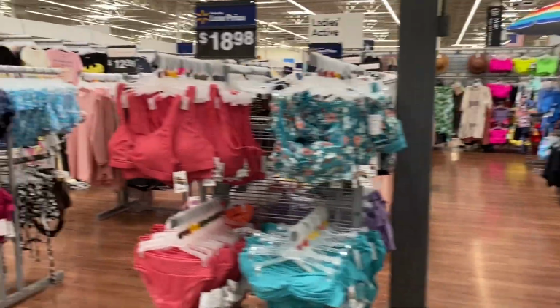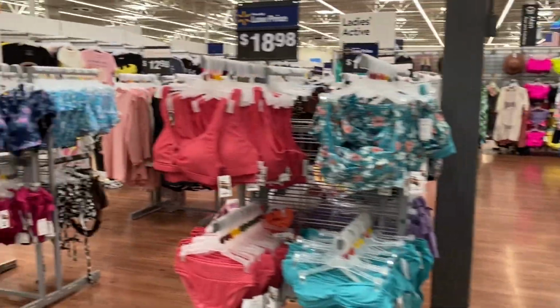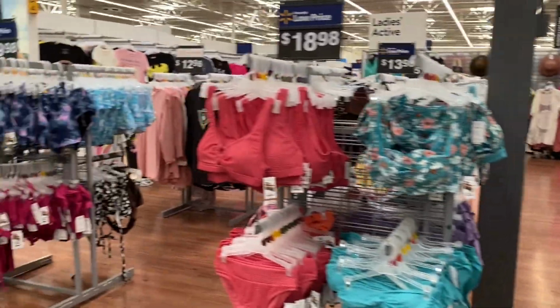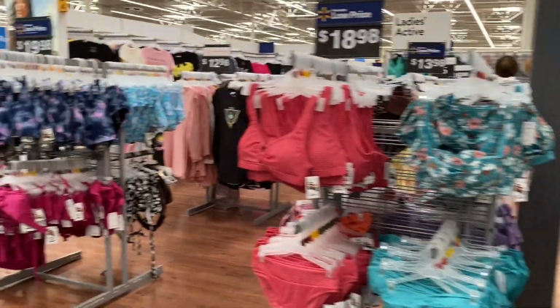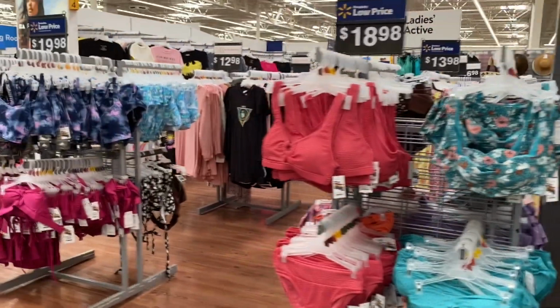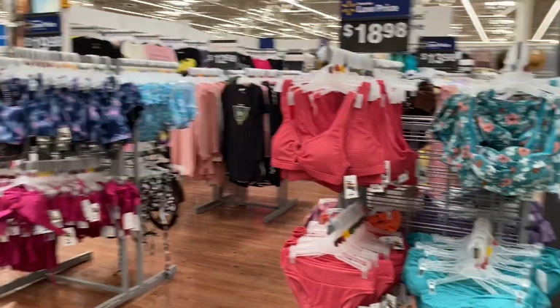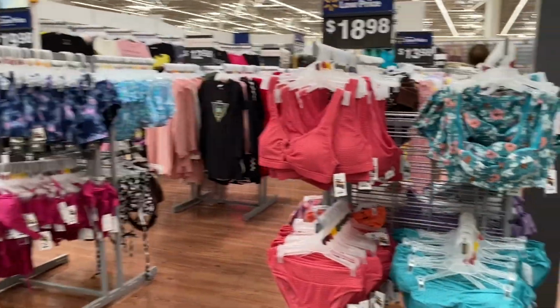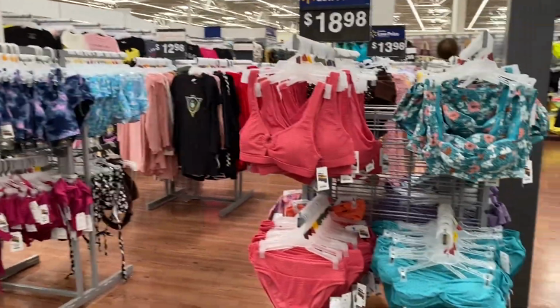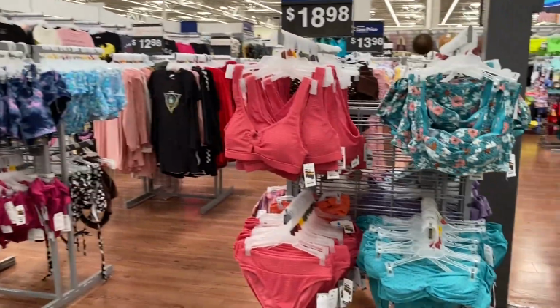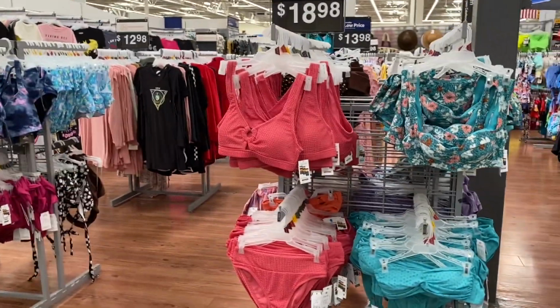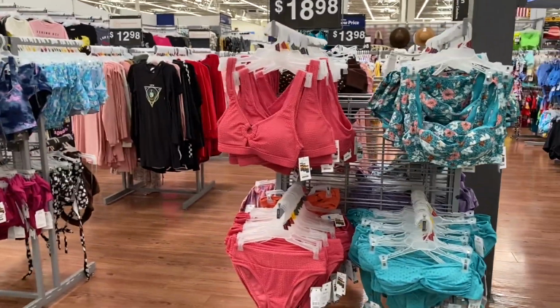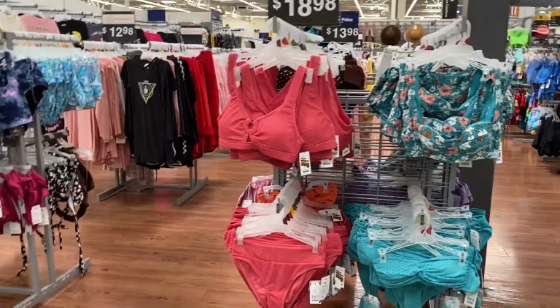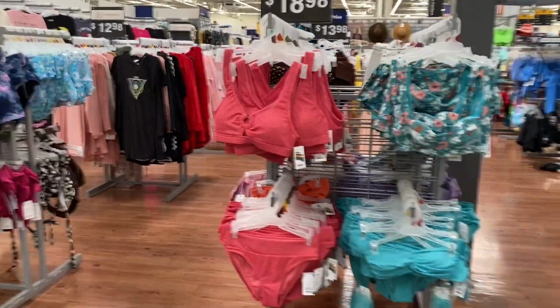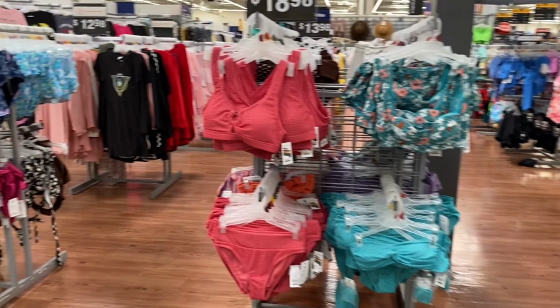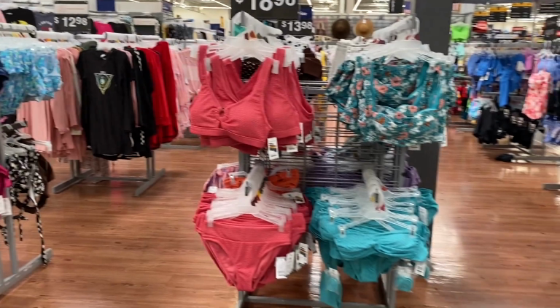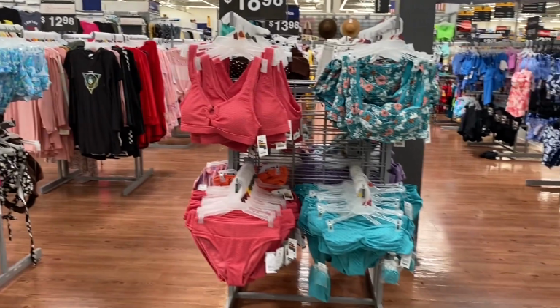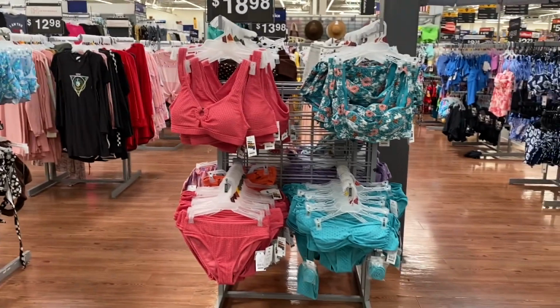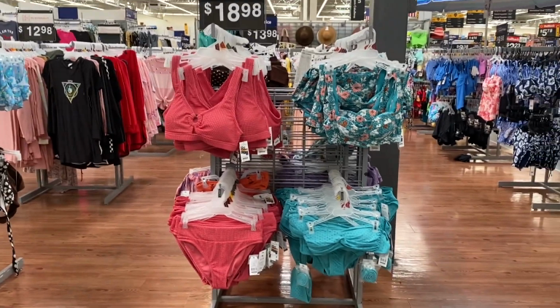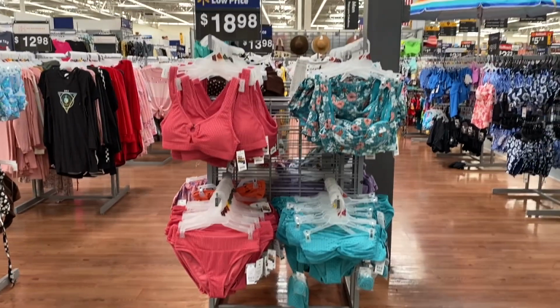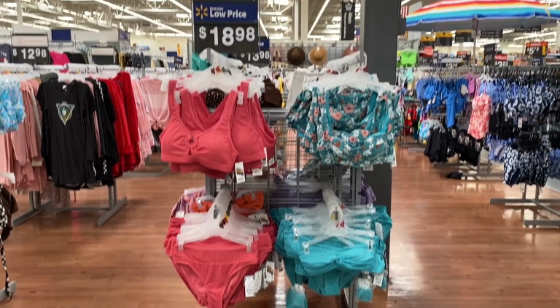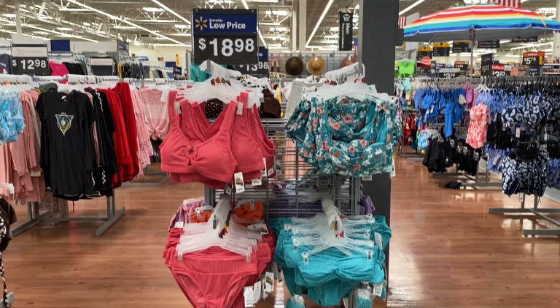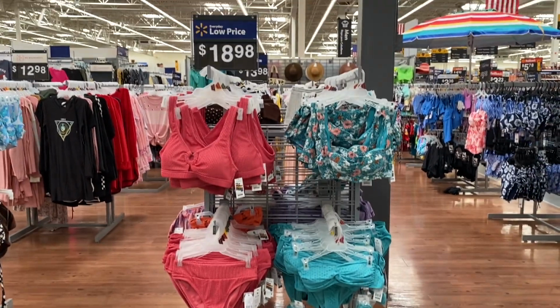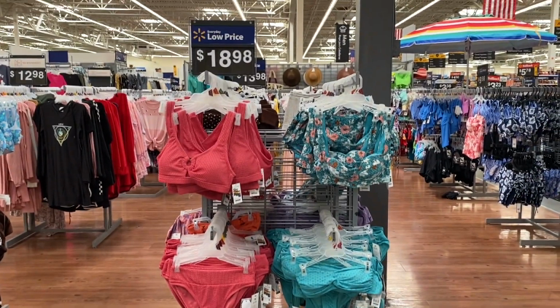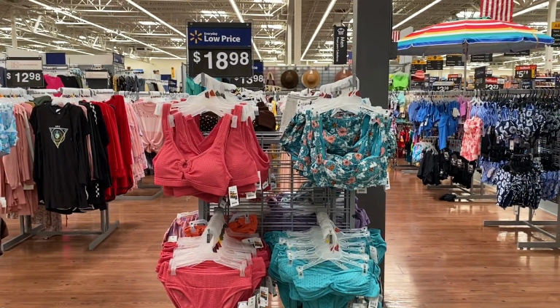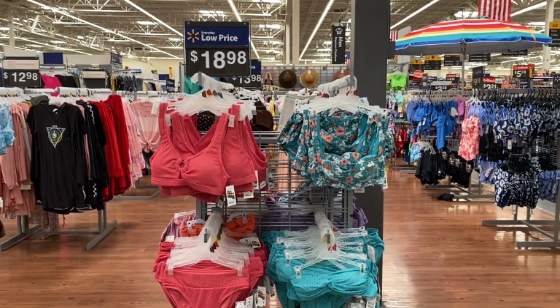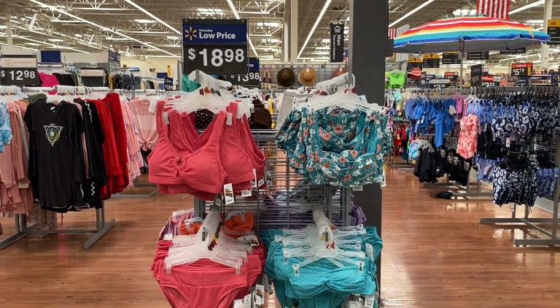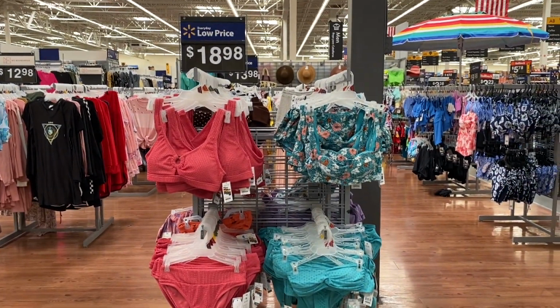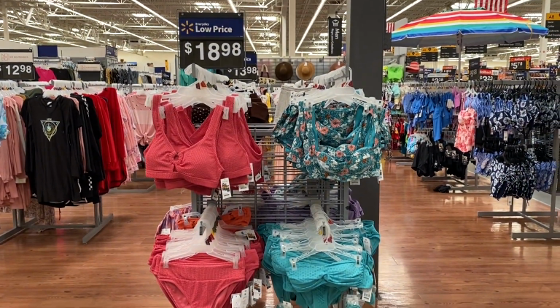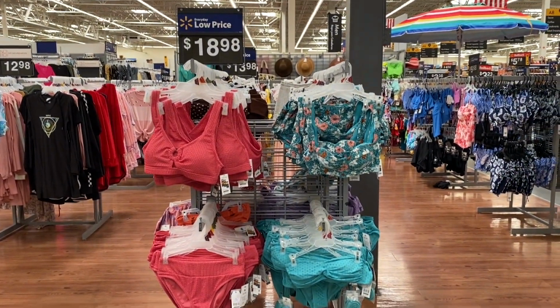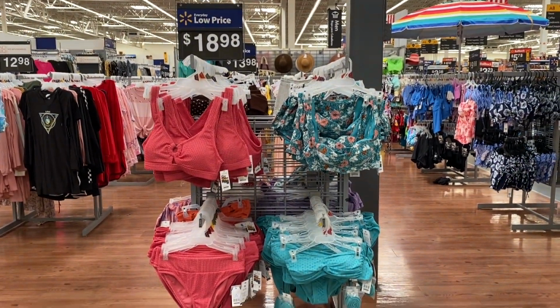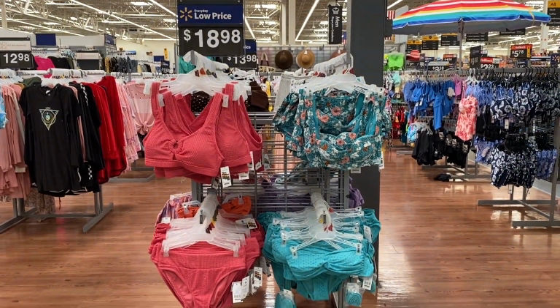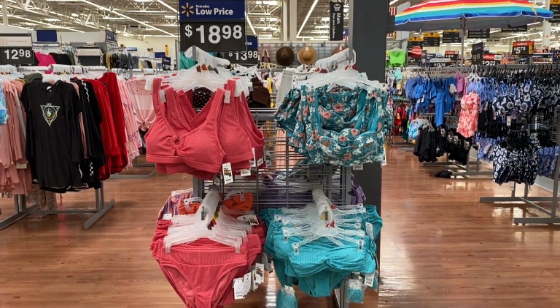Starting off with bathing suits. They have a lot of new bathing suits.